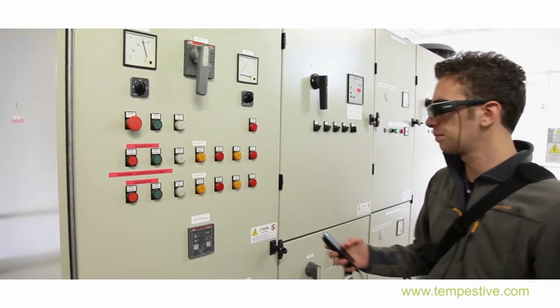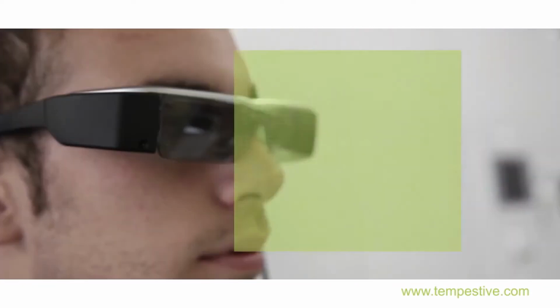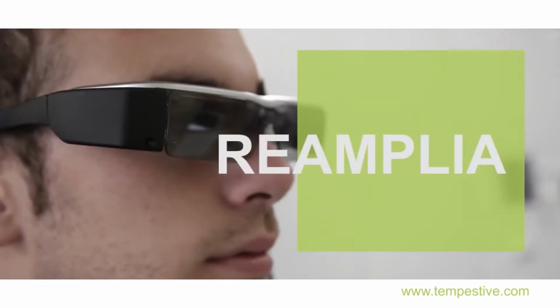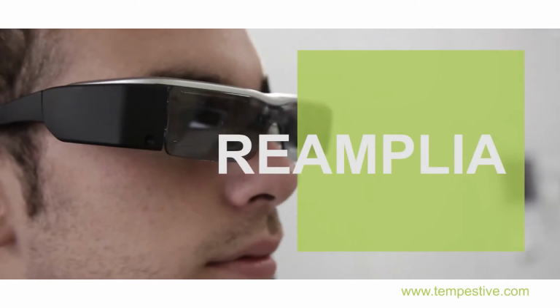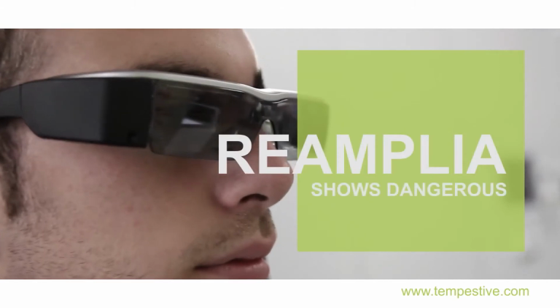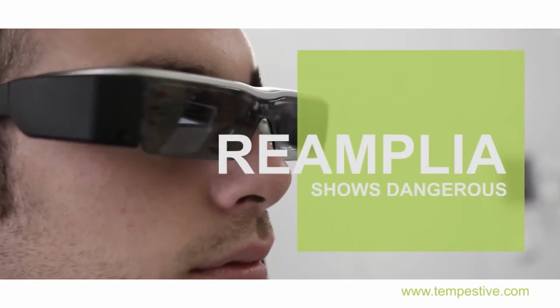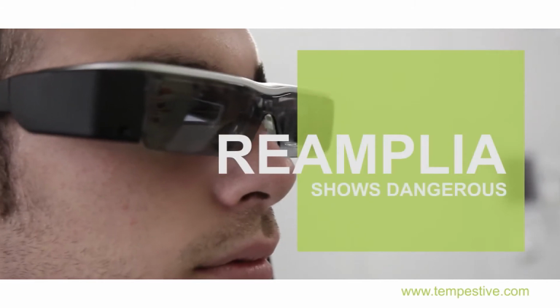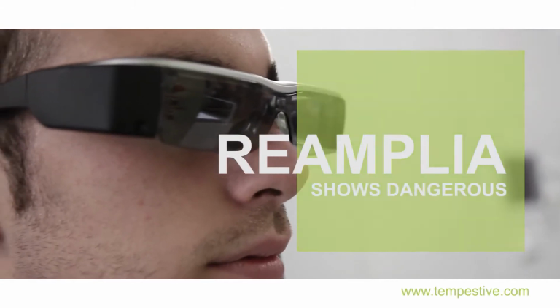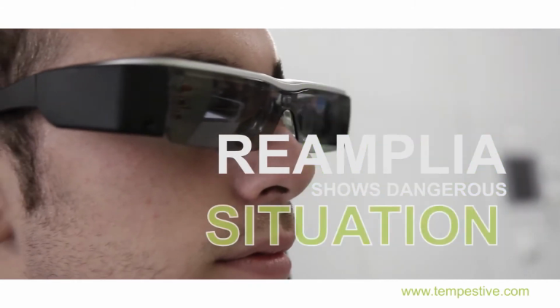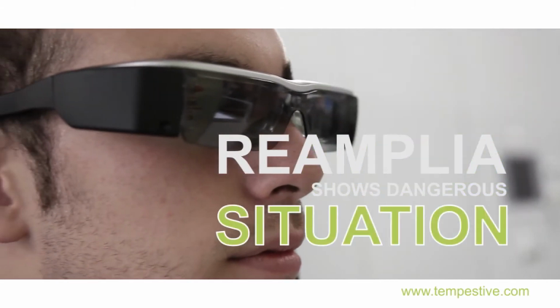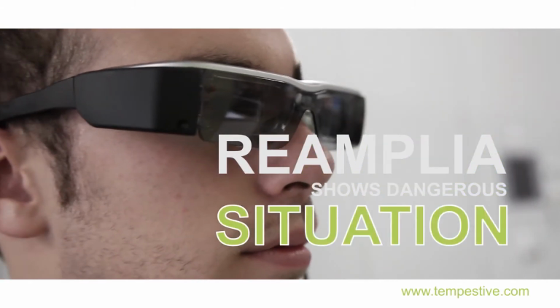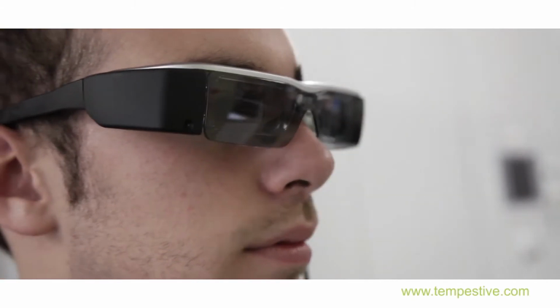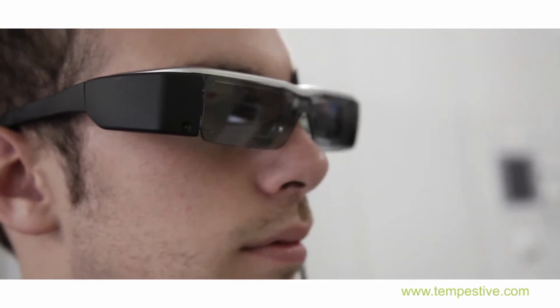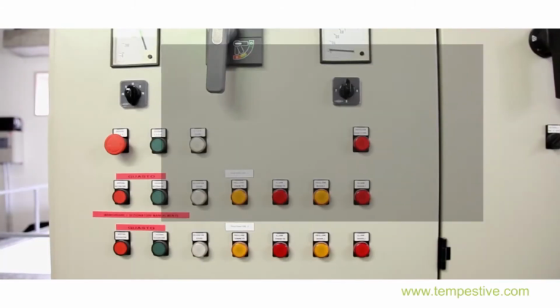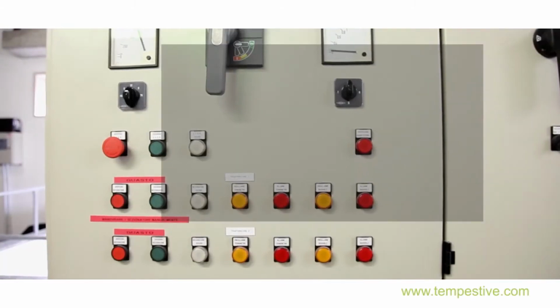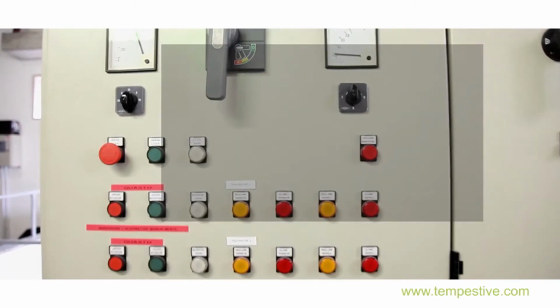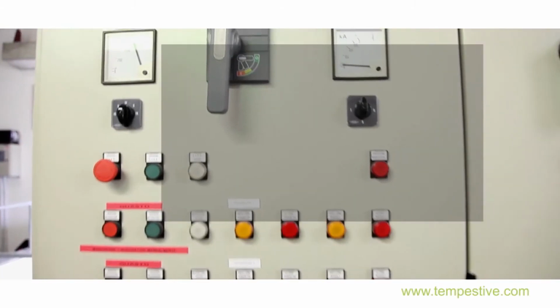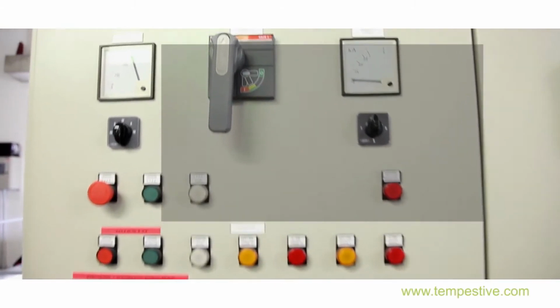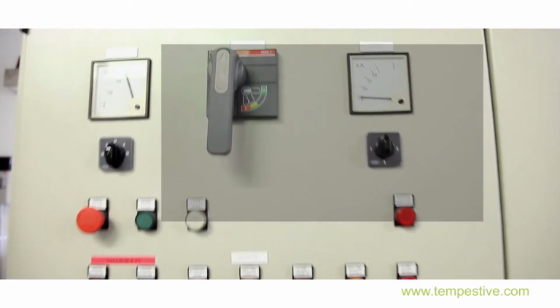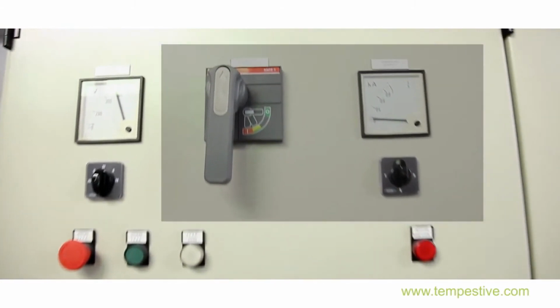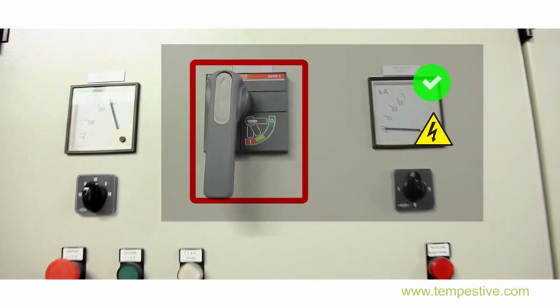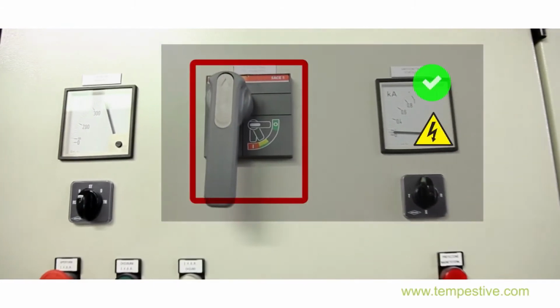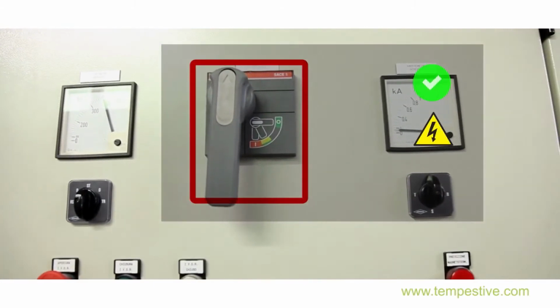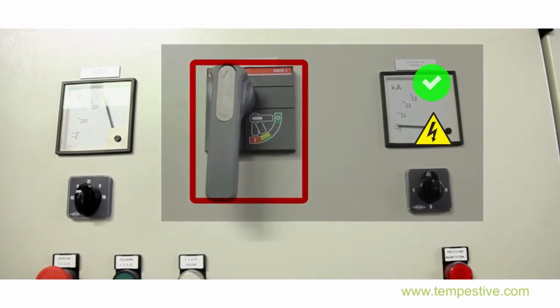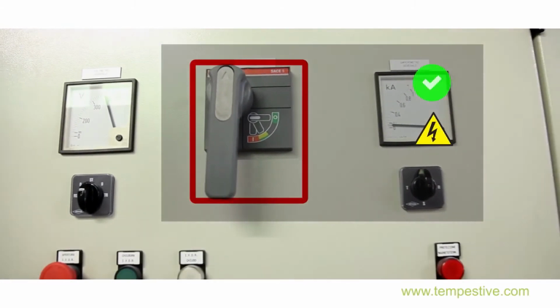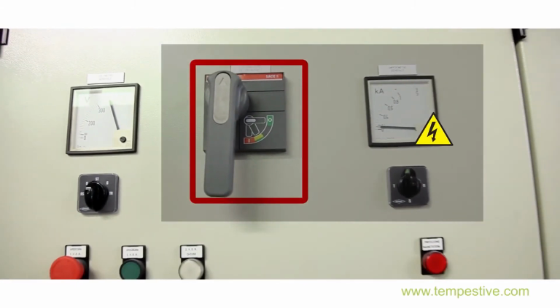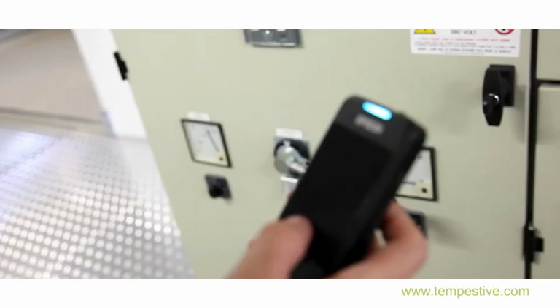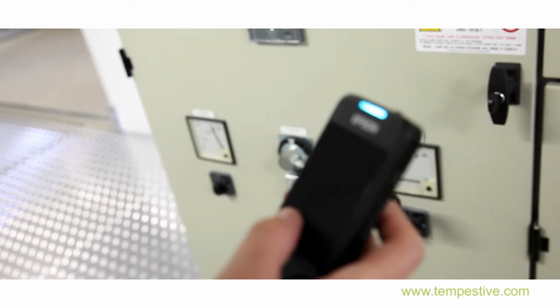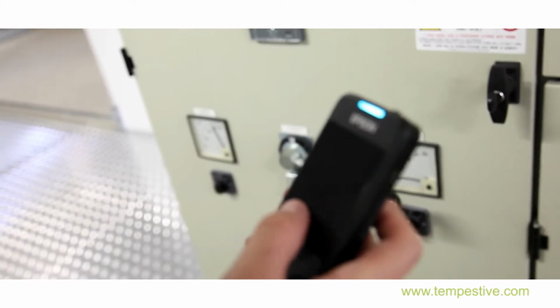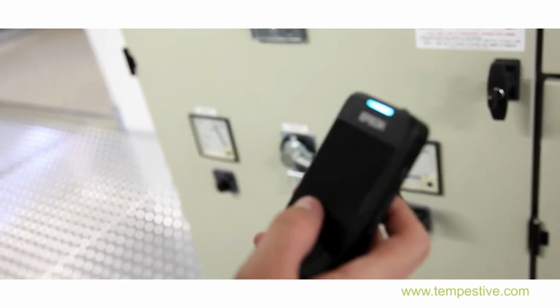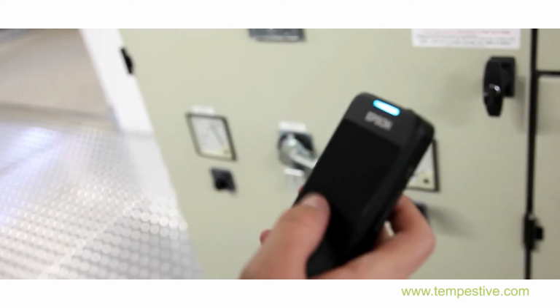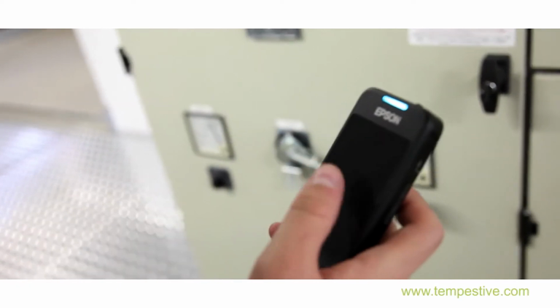Reamplia shows dangerous situations and precautions to take, and also checks that the technician has understood them.